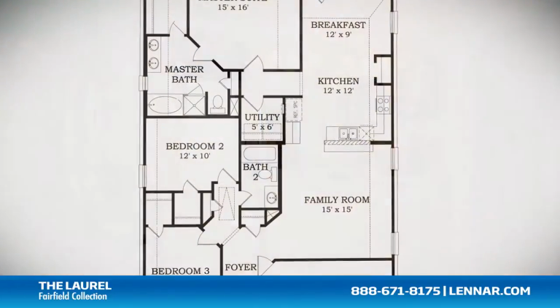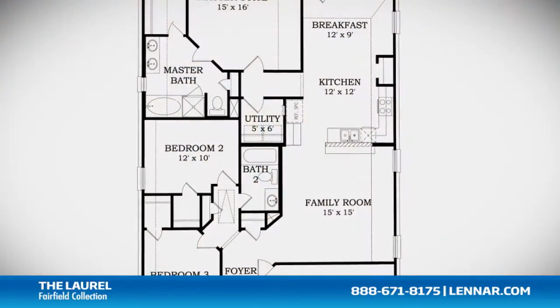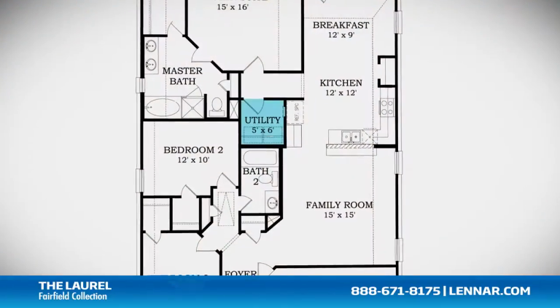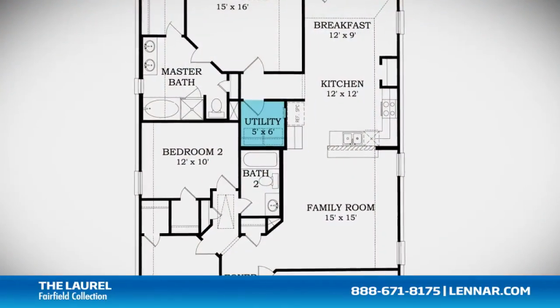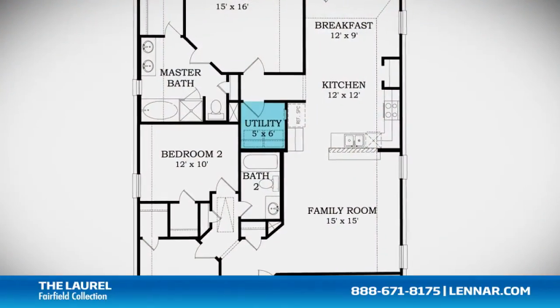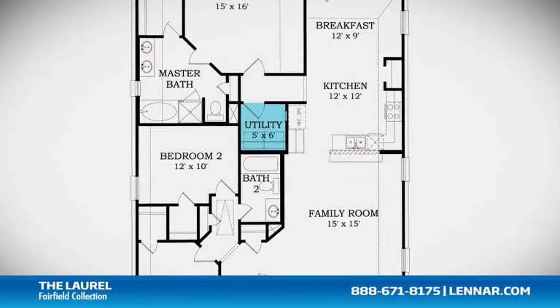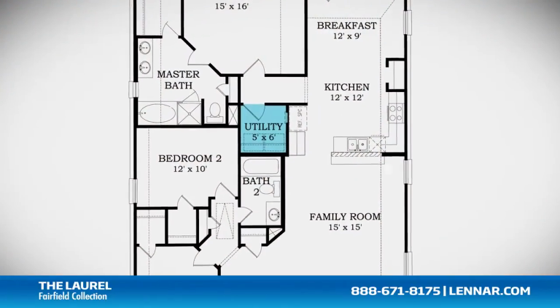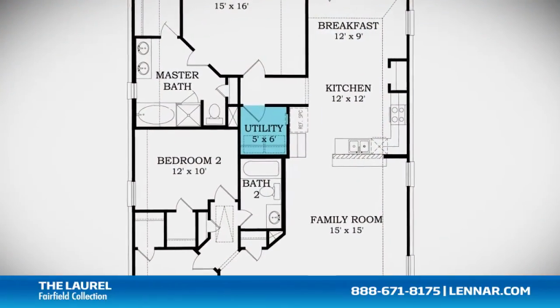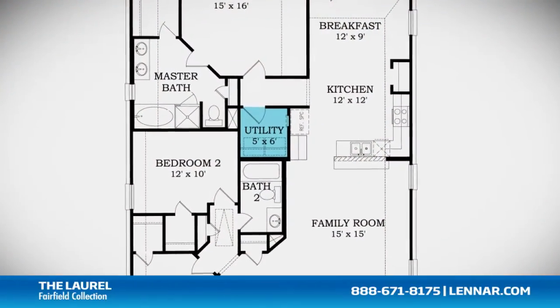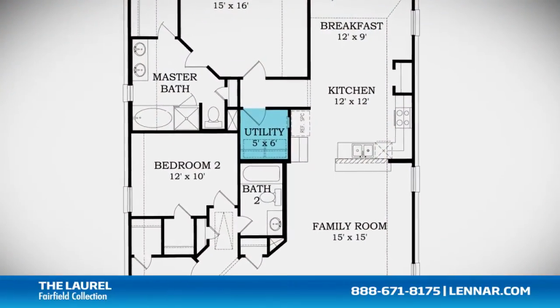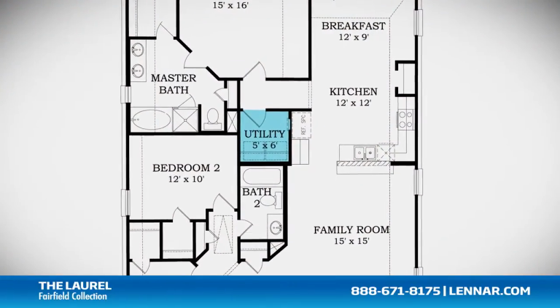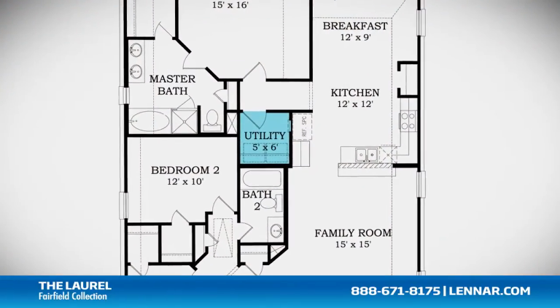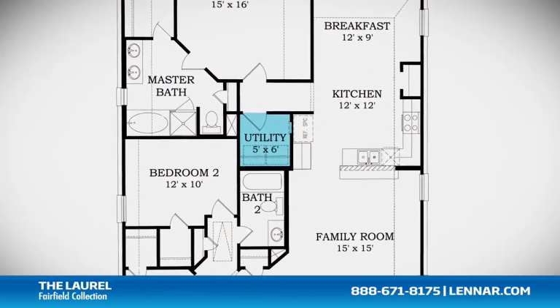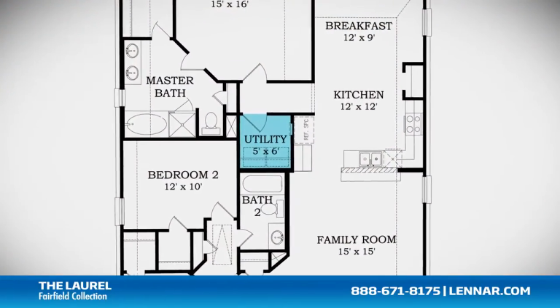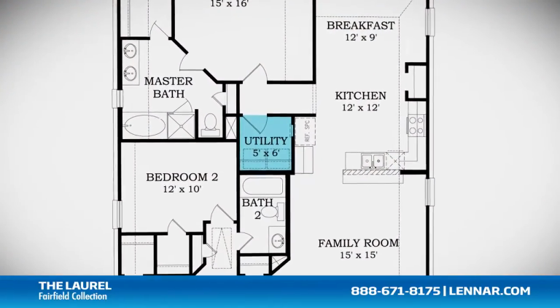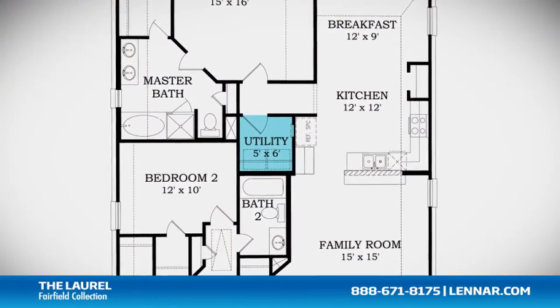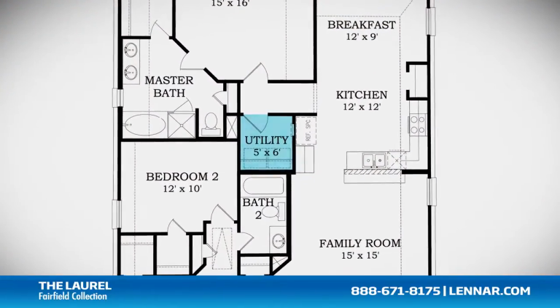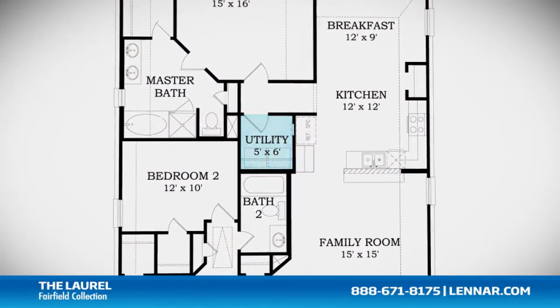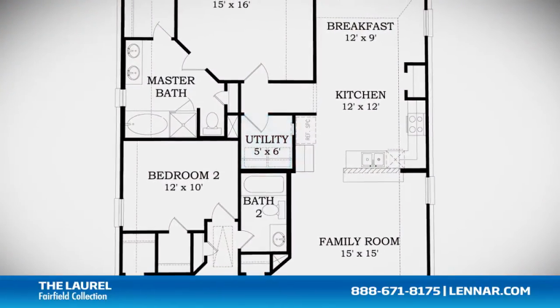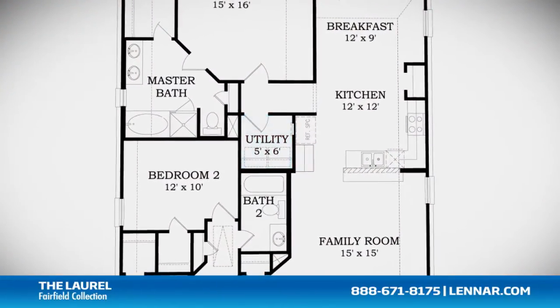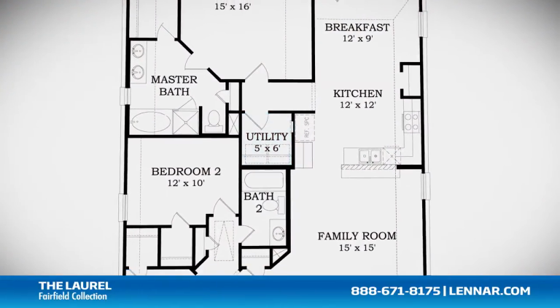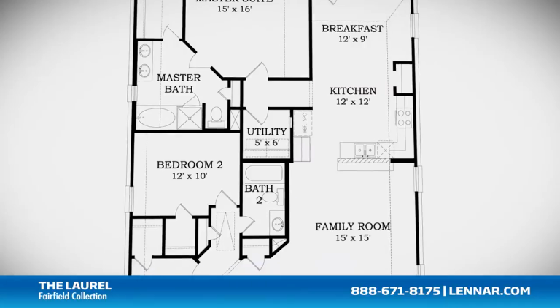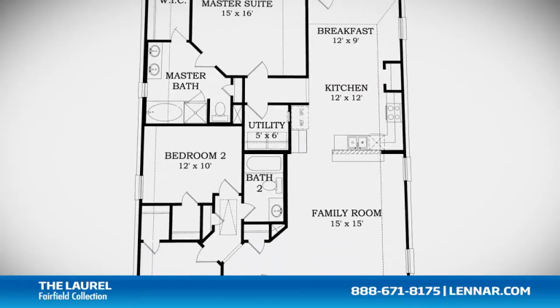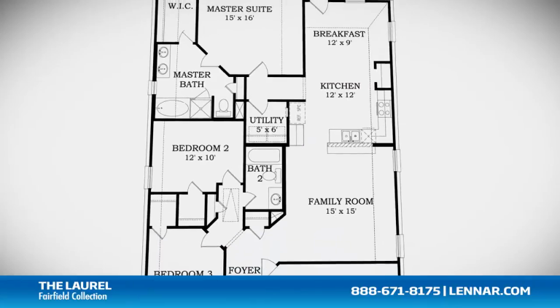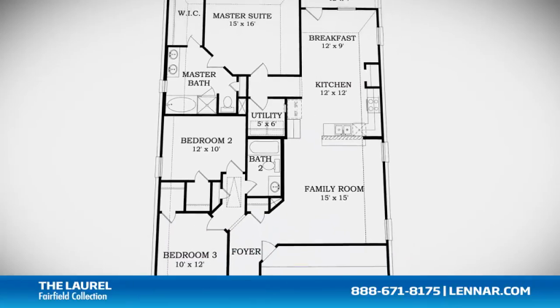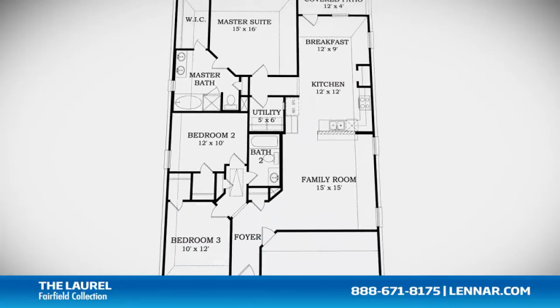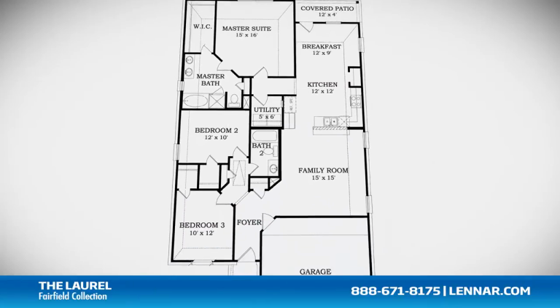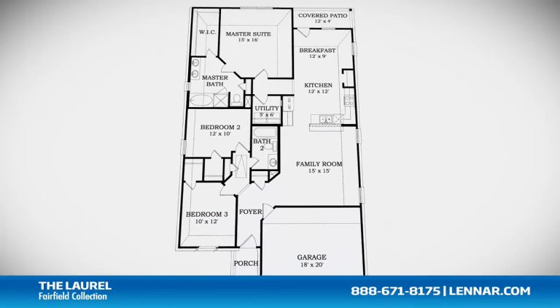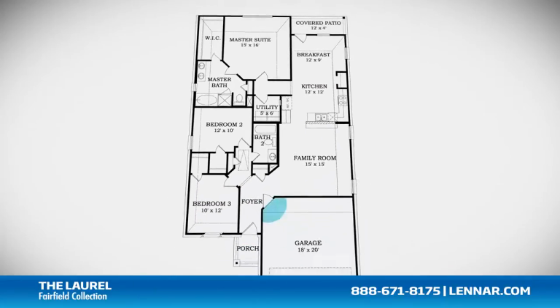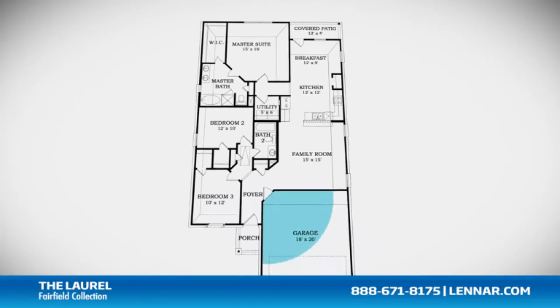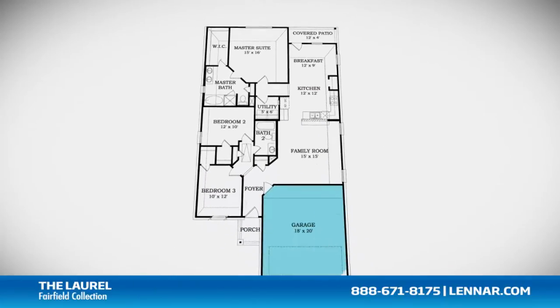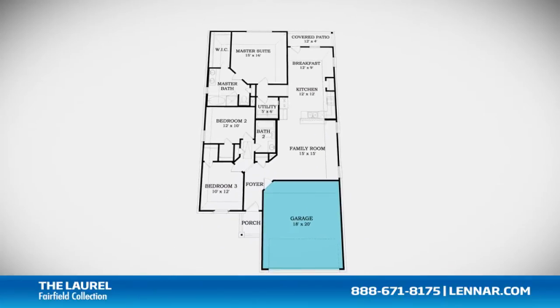This incredible new home also features a walk-in utility room as well as plenty of extra storage and a two-car garage.